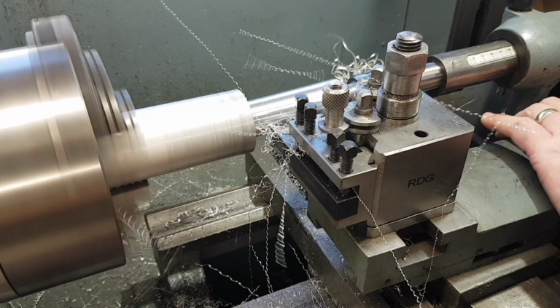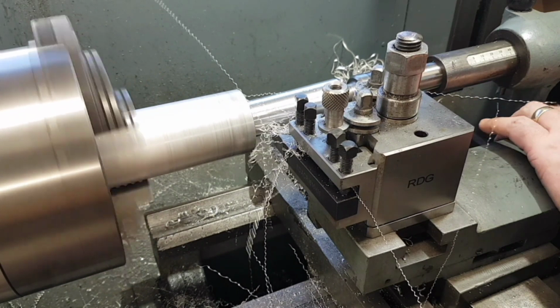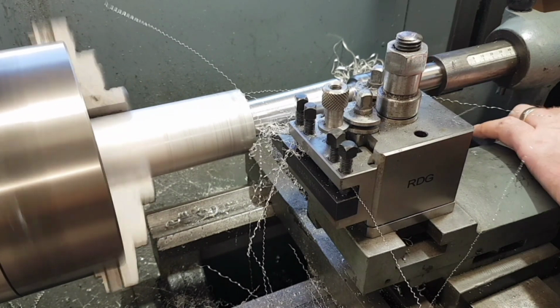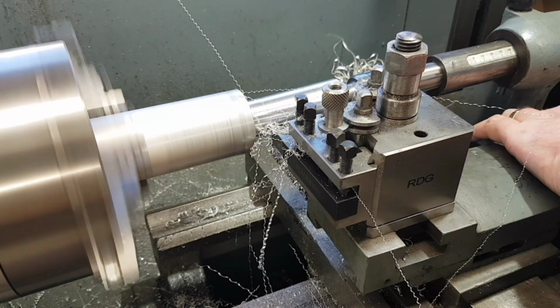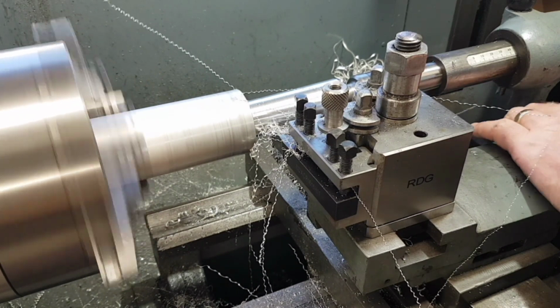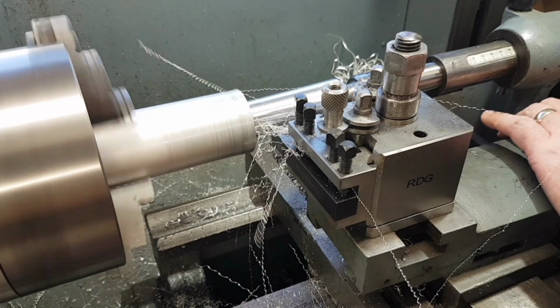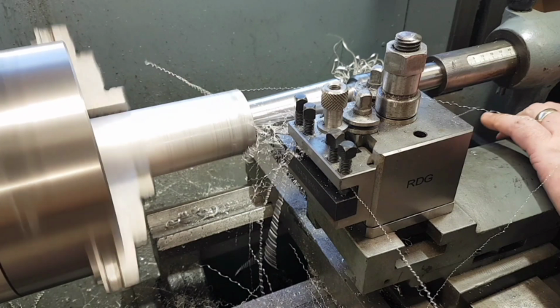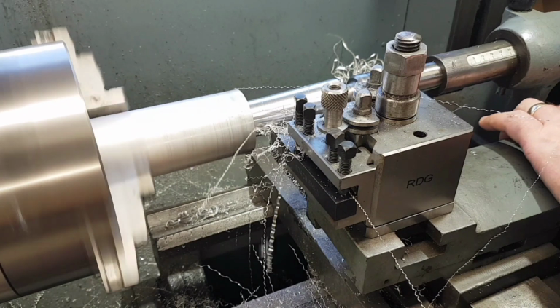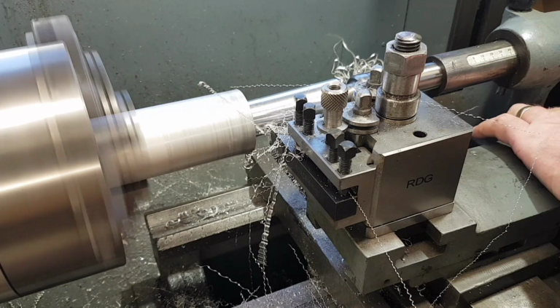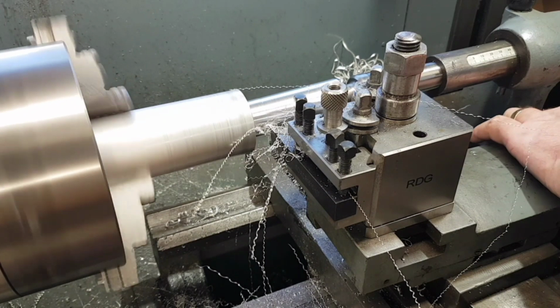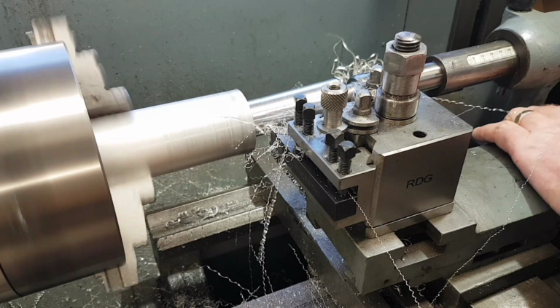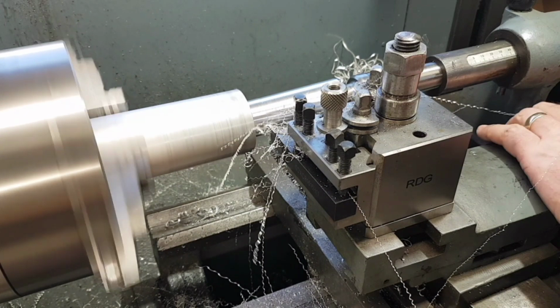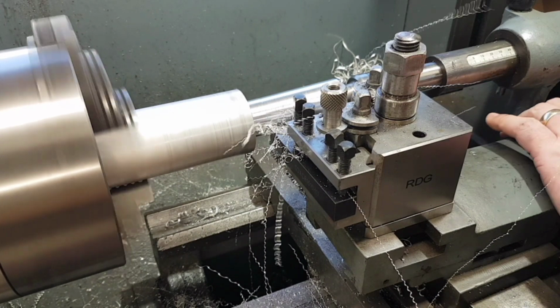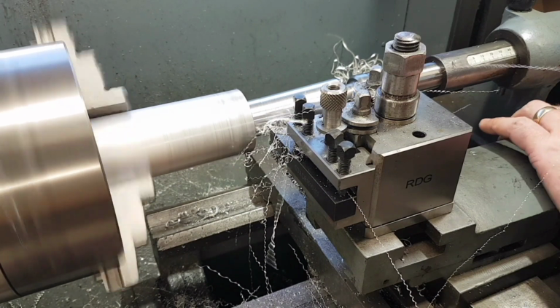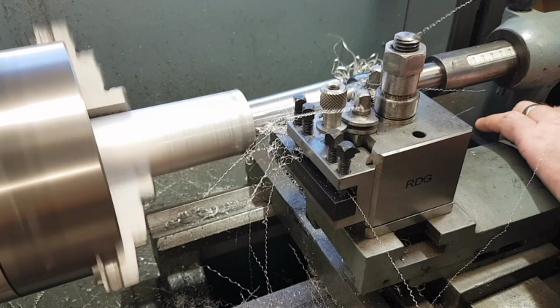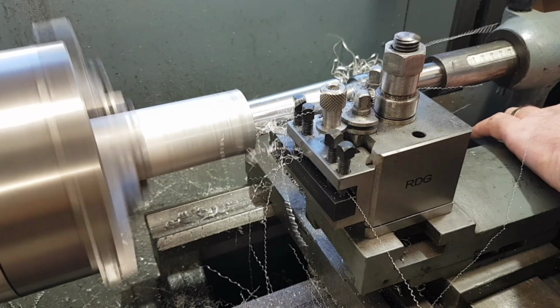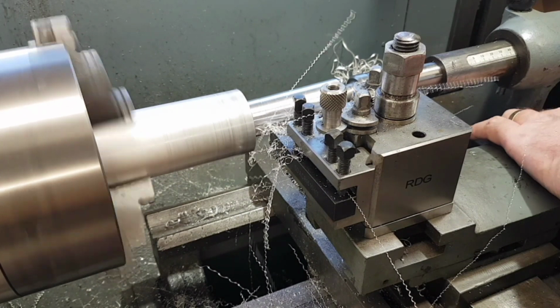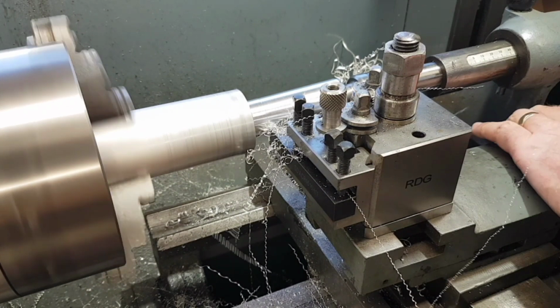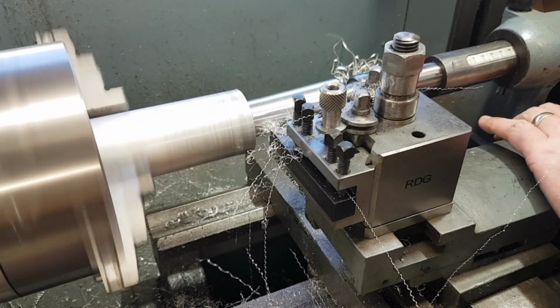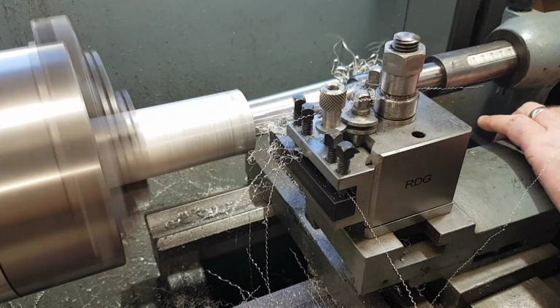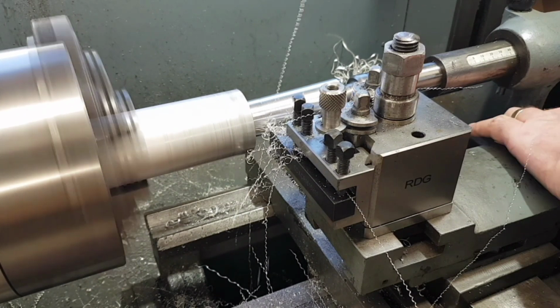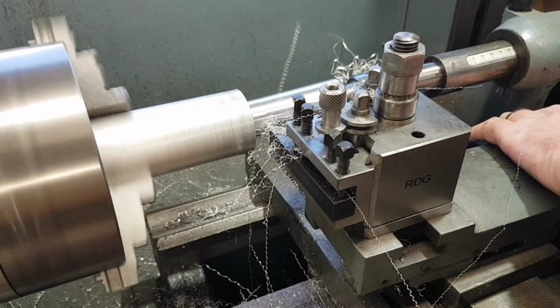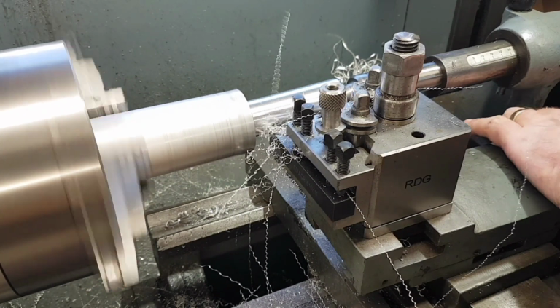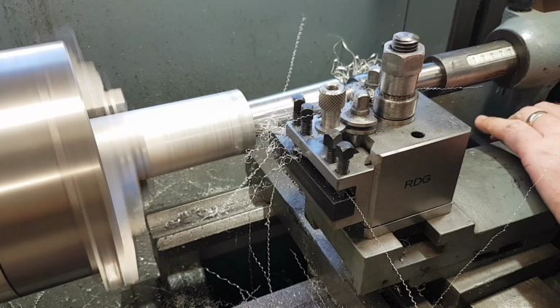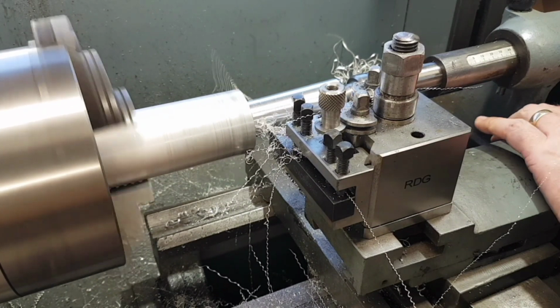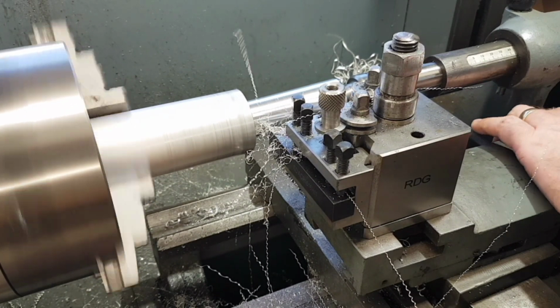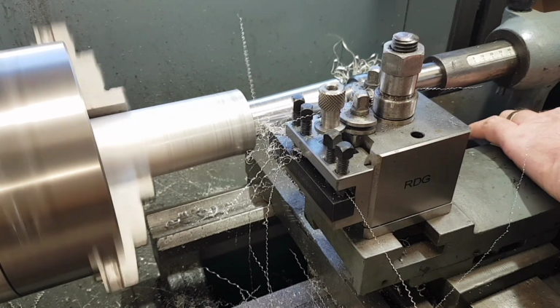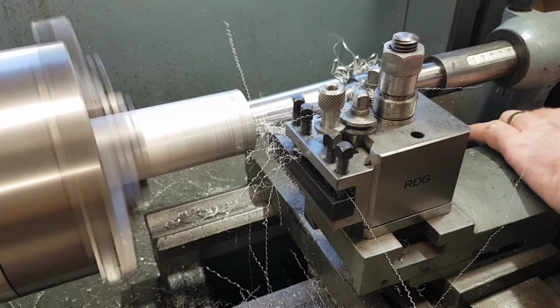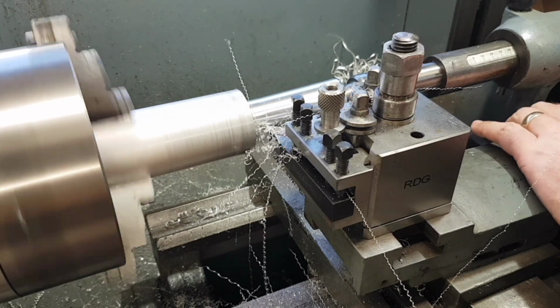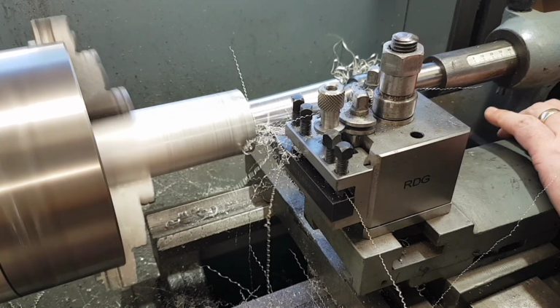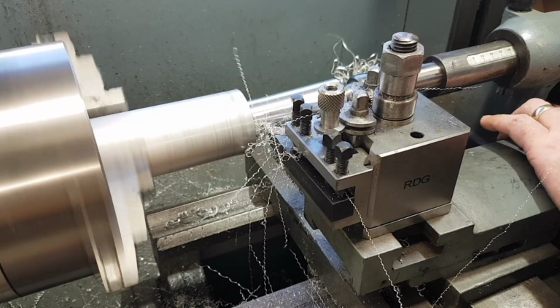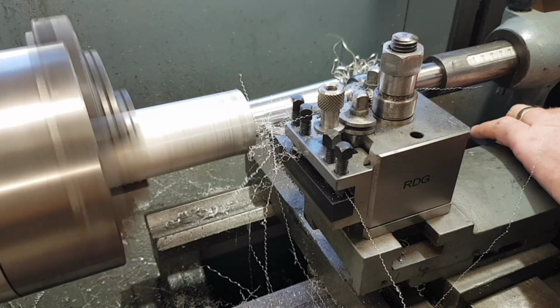I'm getting pretty good at this hand feeding as well — almost looks like I know what I'm doing.